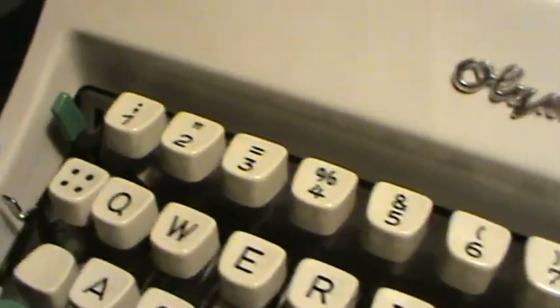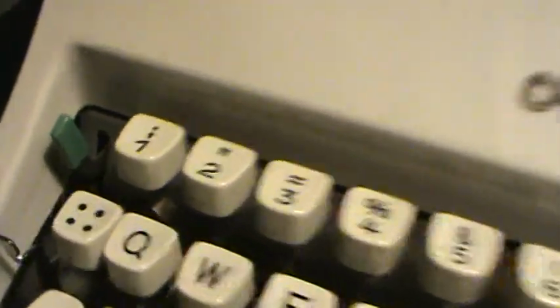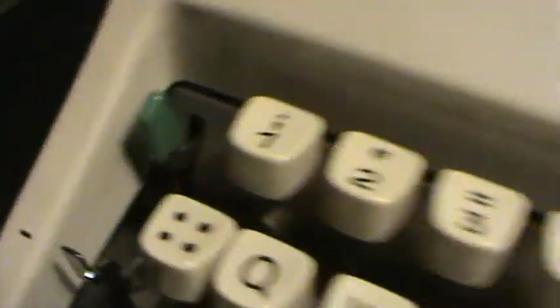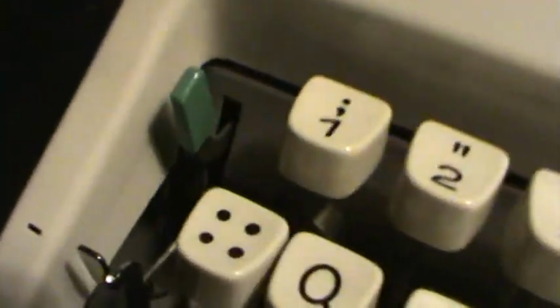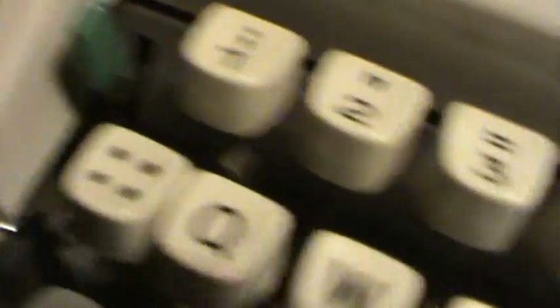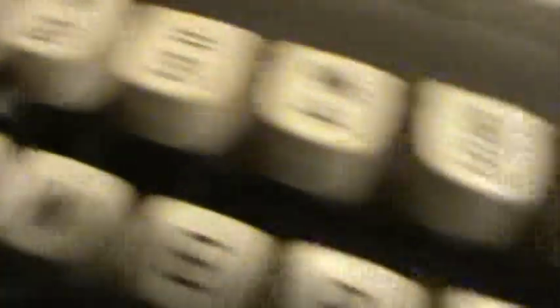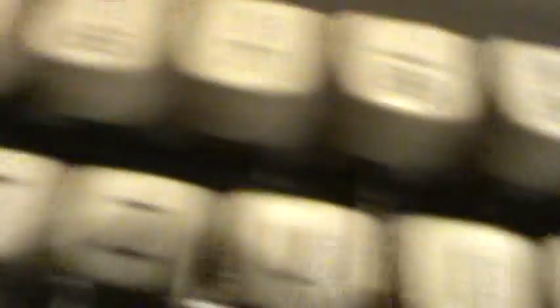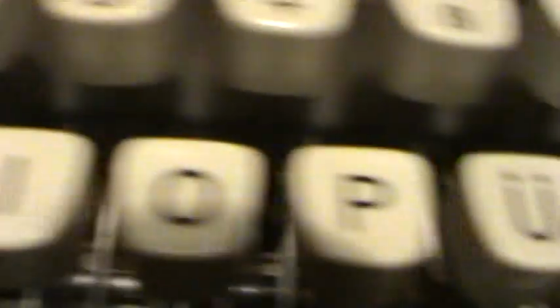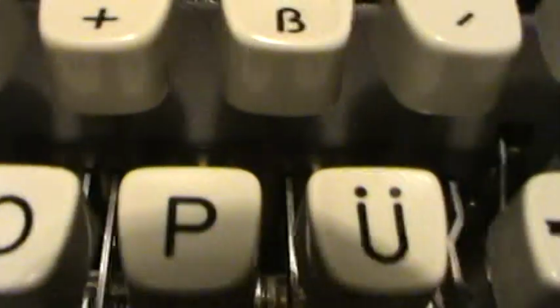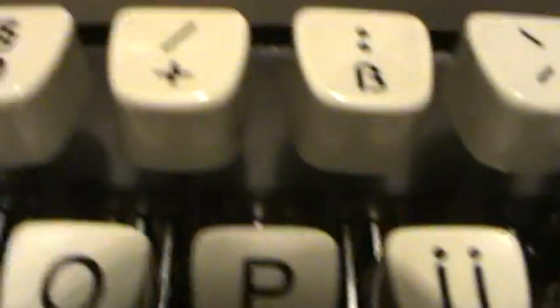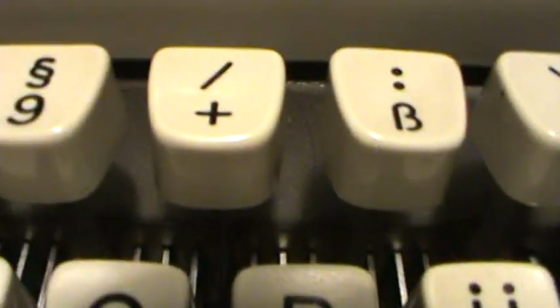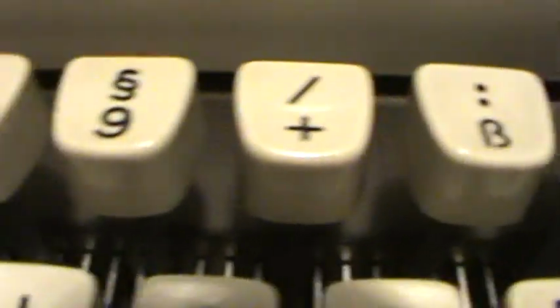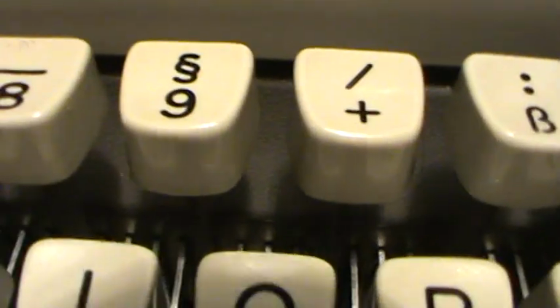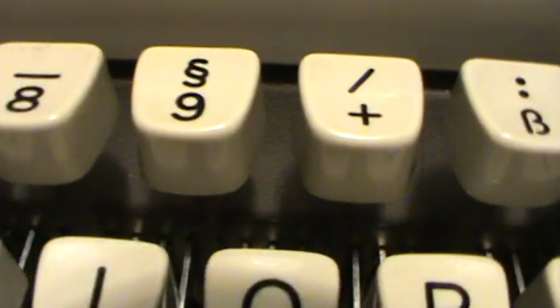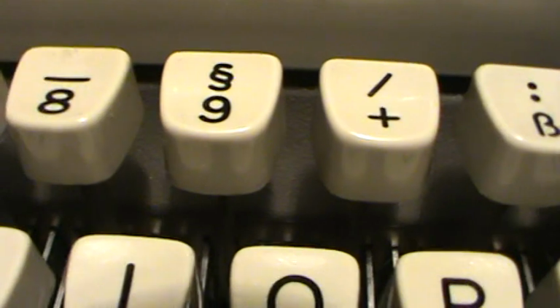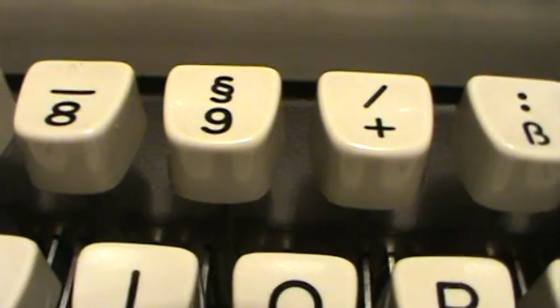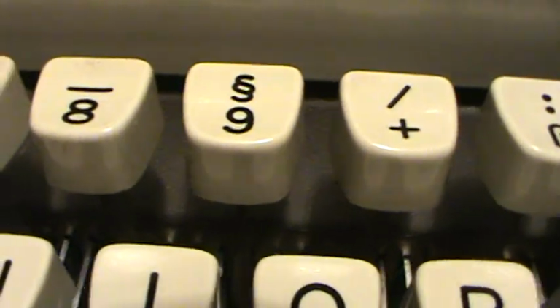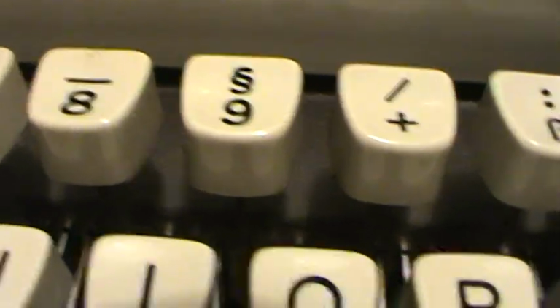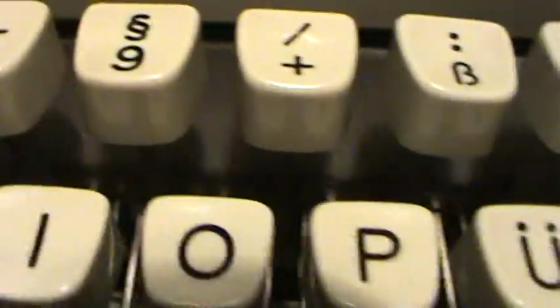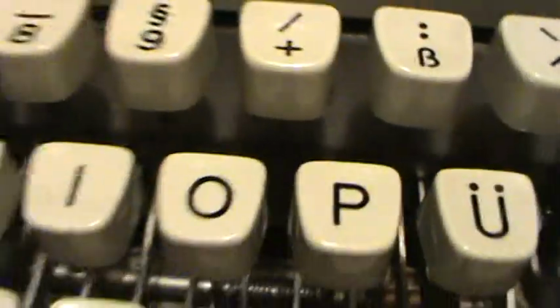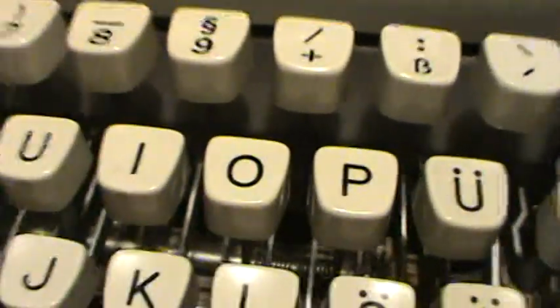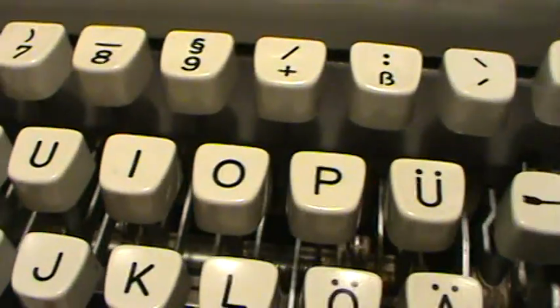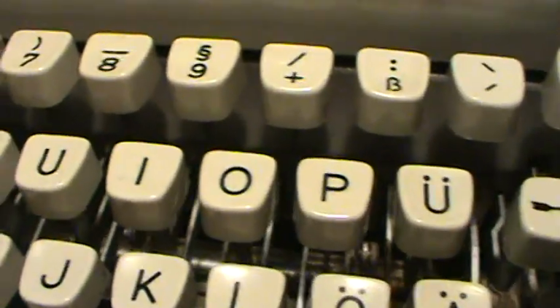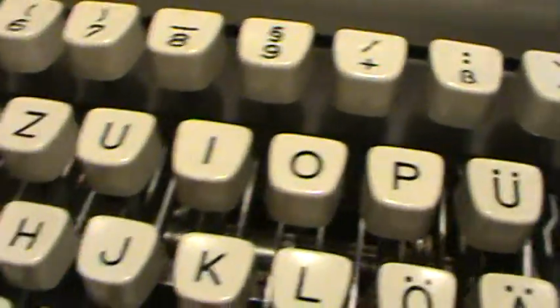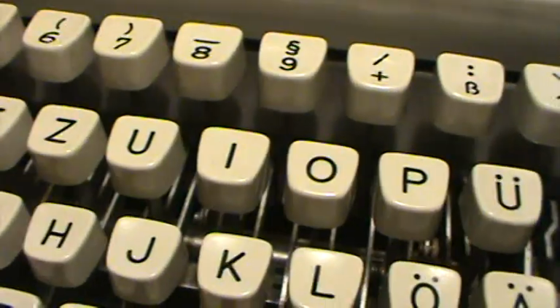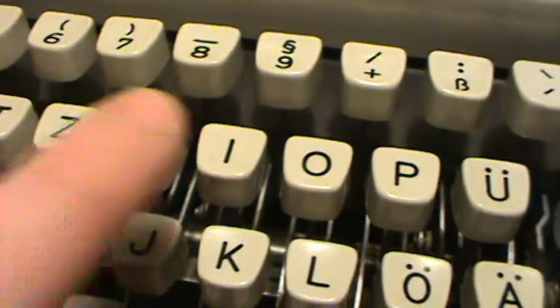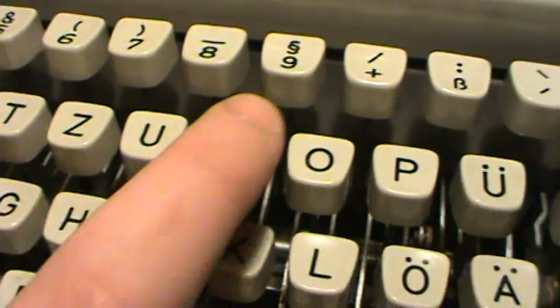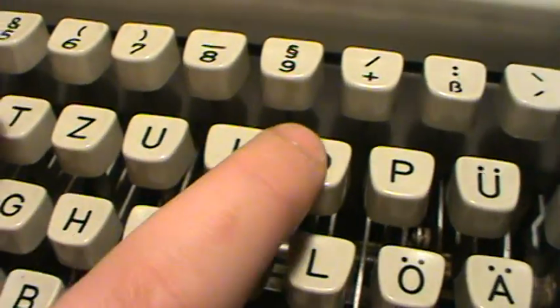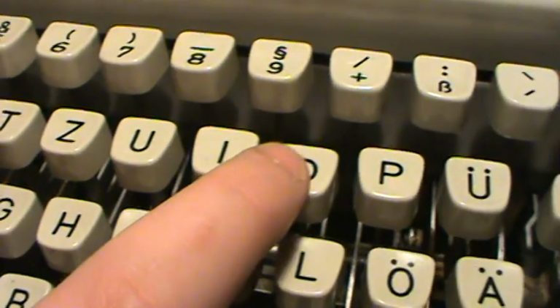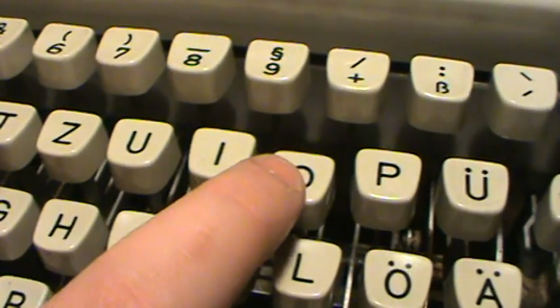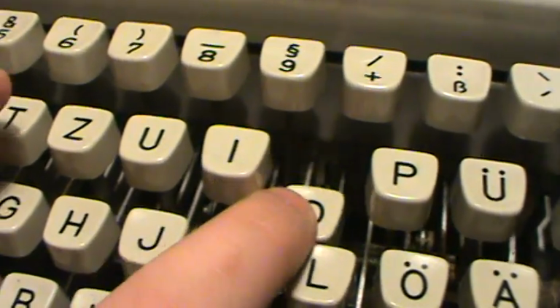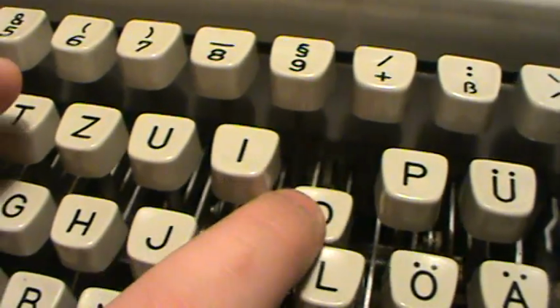This machine doesn't have a zero key, so you have to use Shift and the letter O.